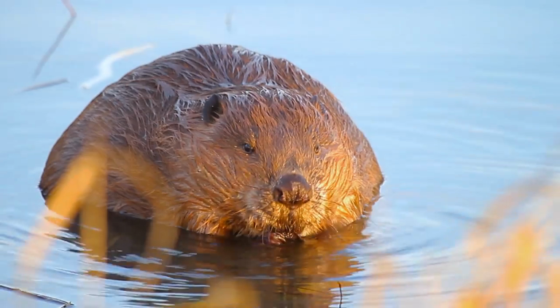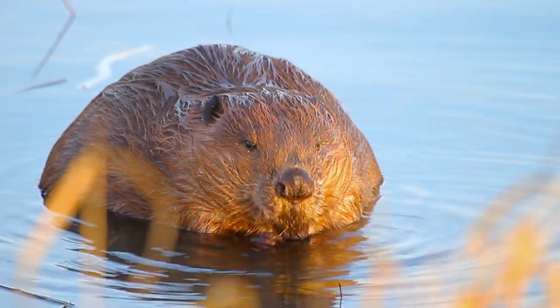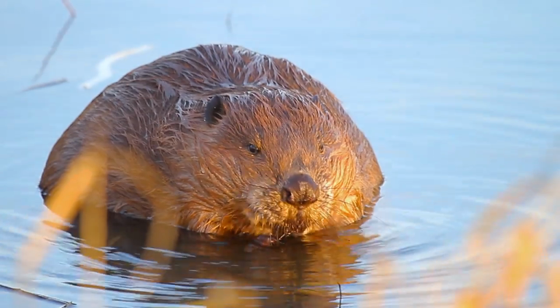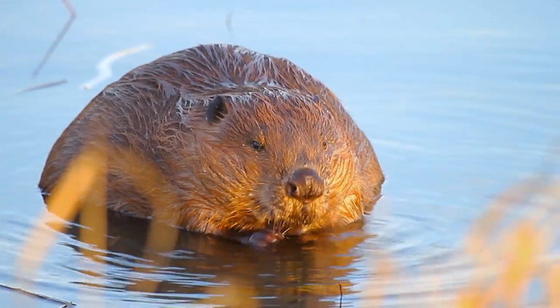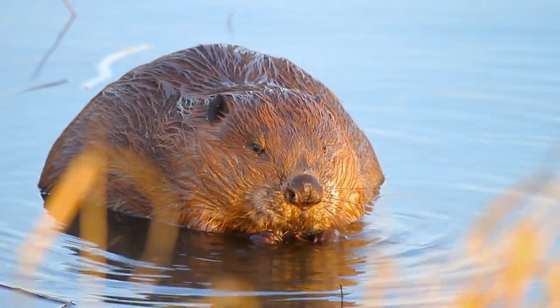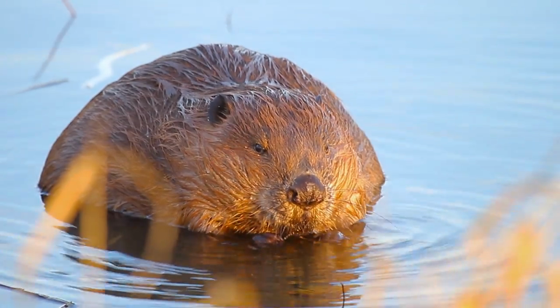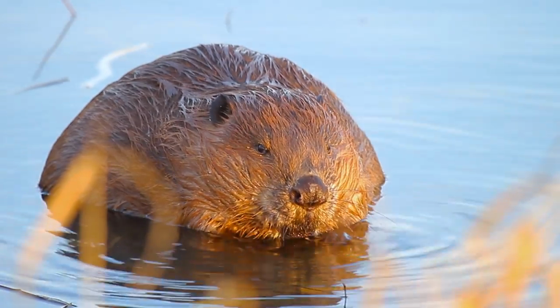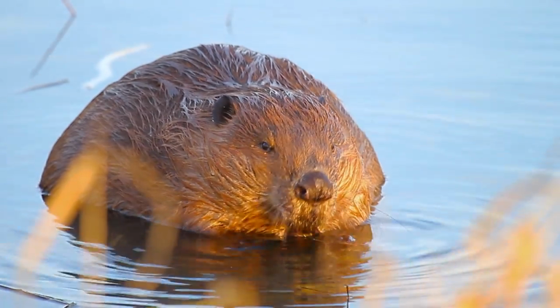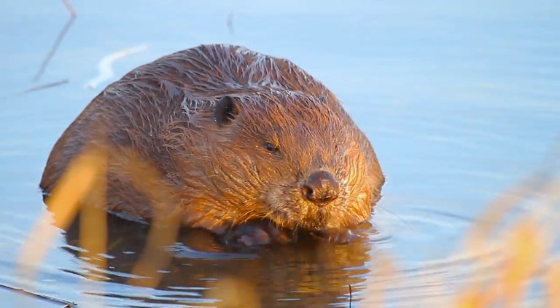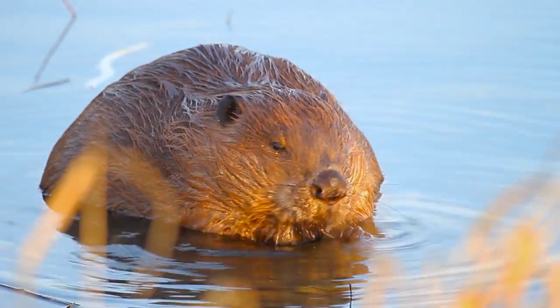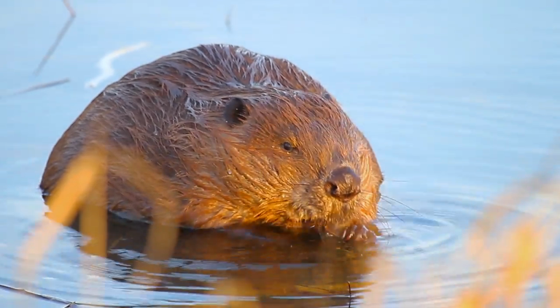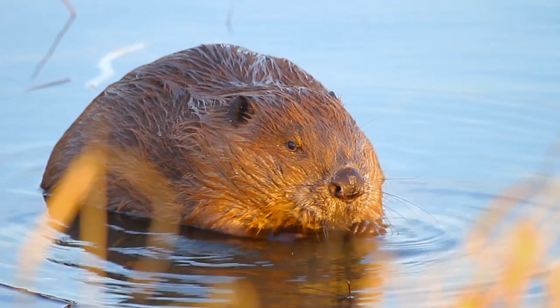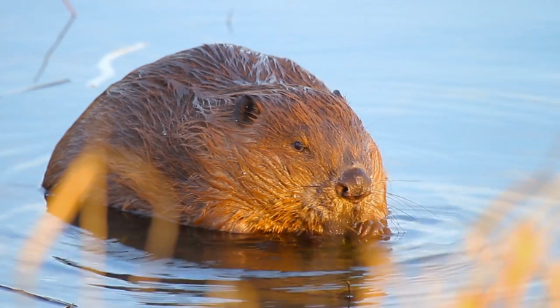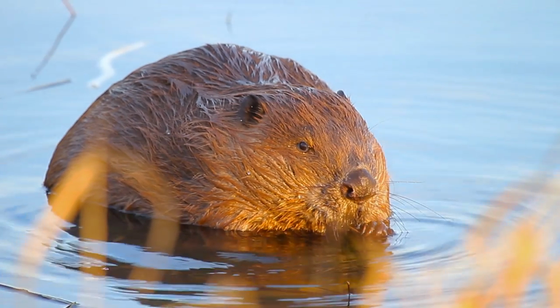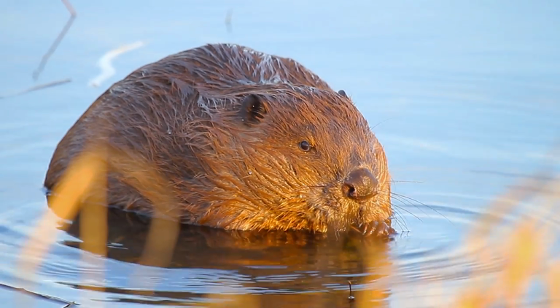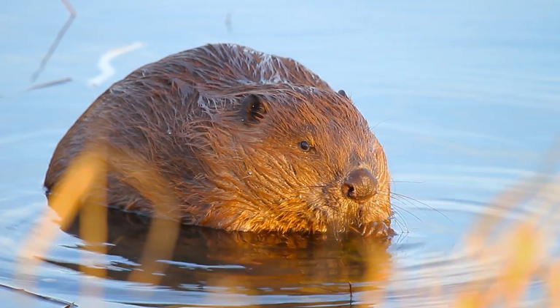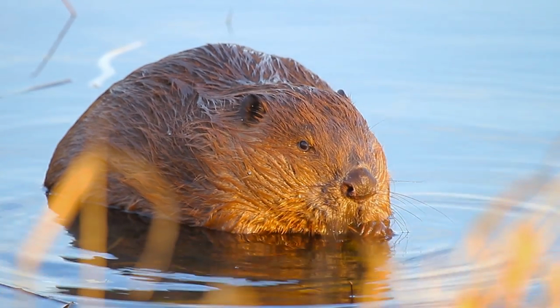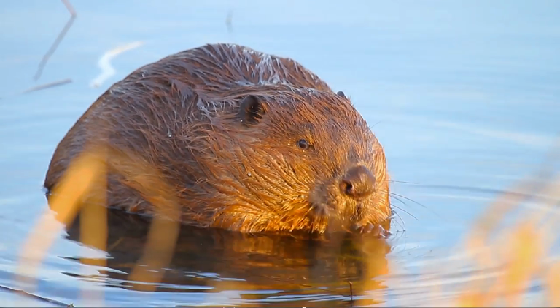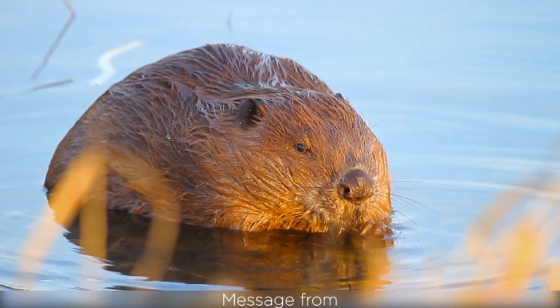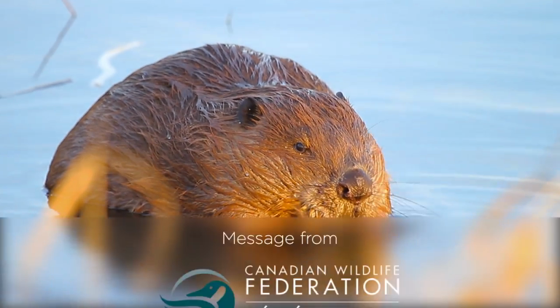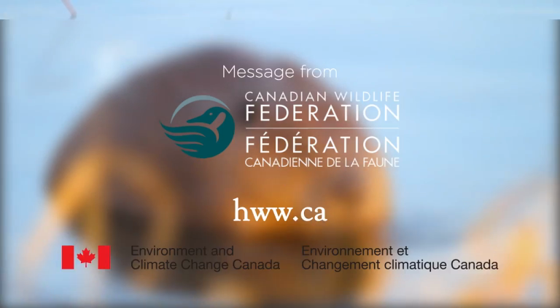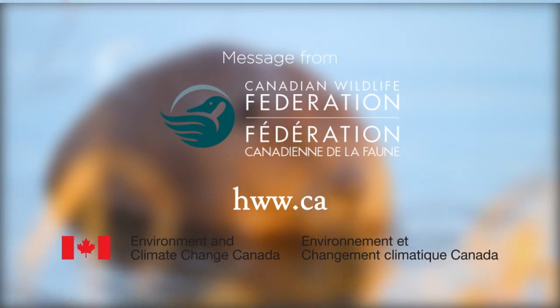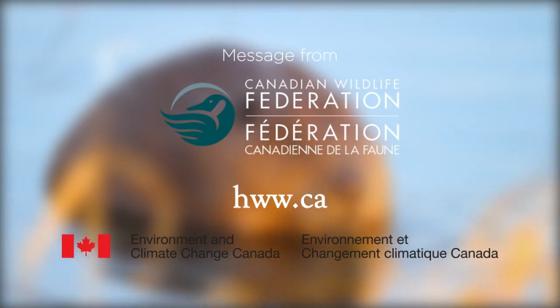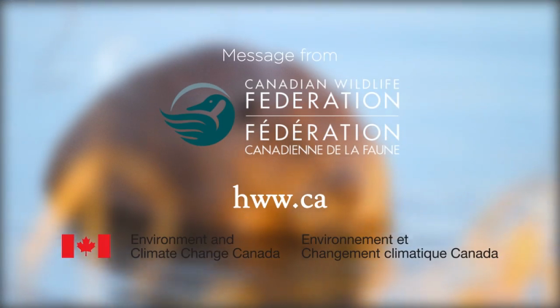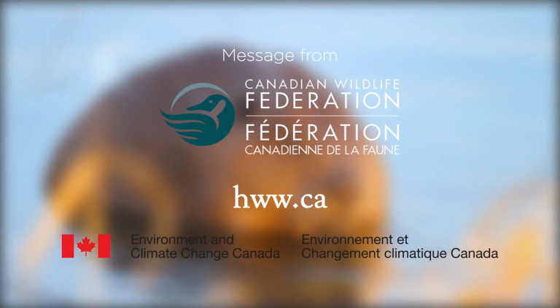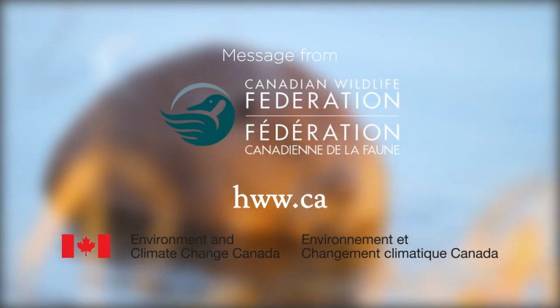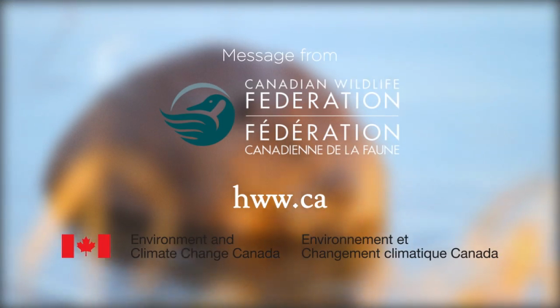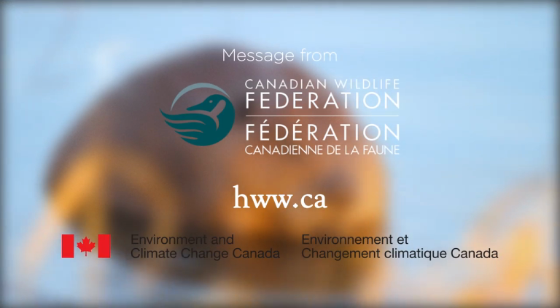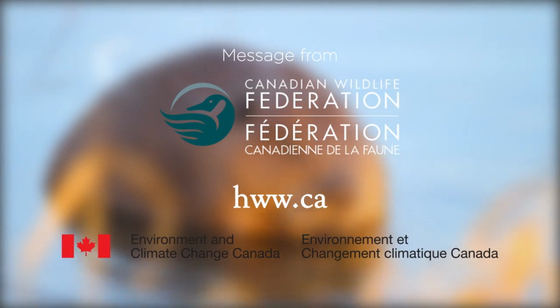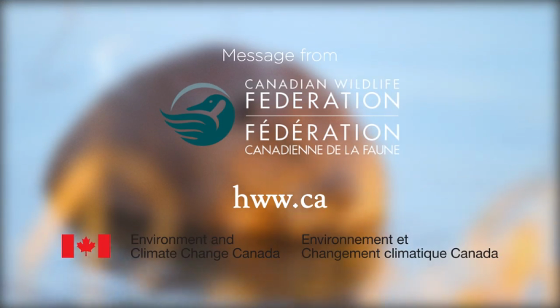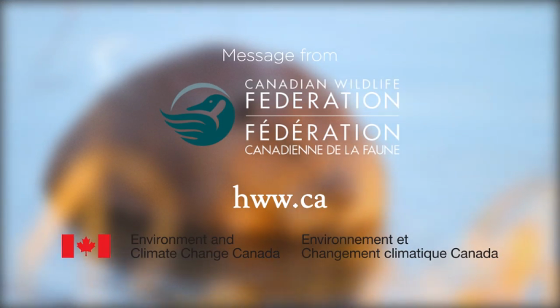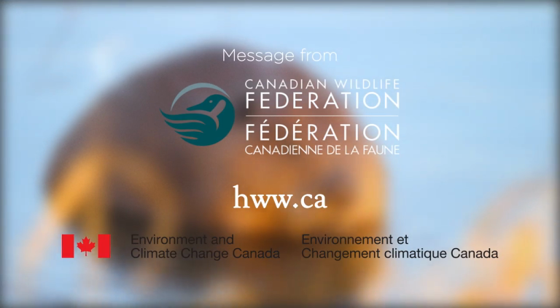And remember, no matter where you live in Canada, wildlife is close by — so get out and see it!